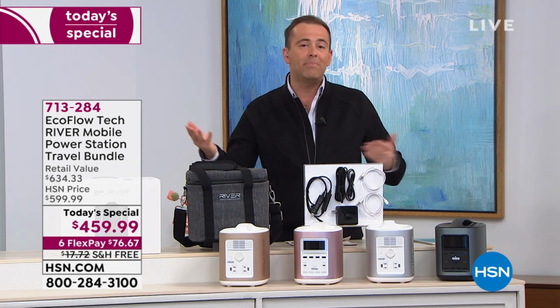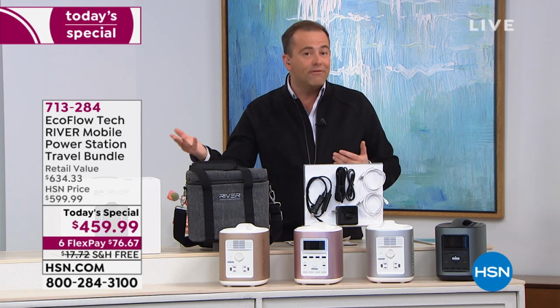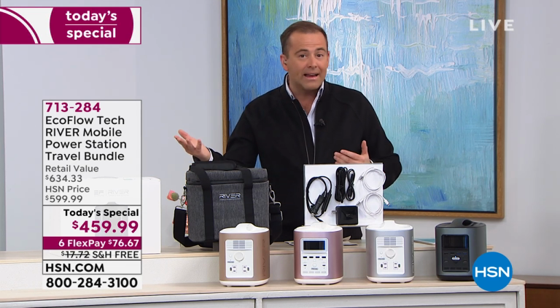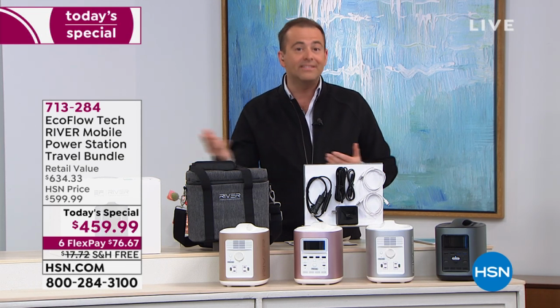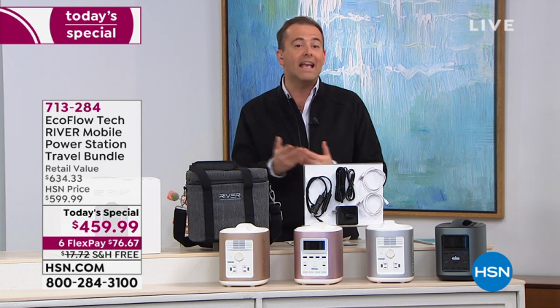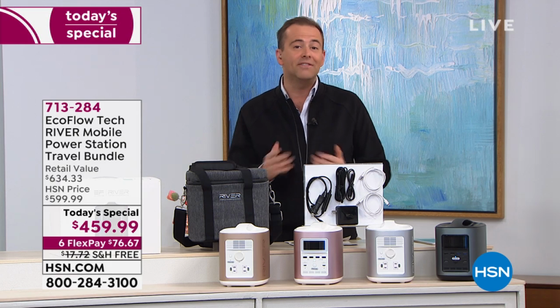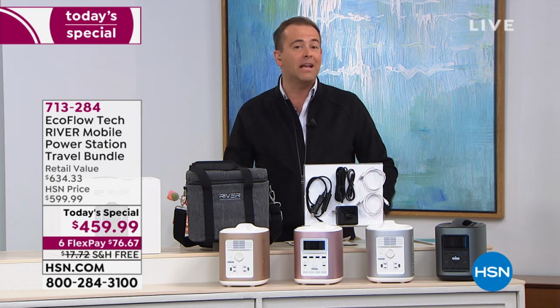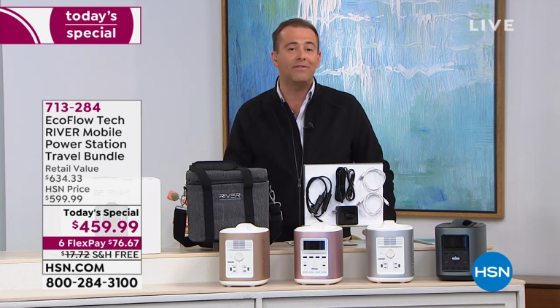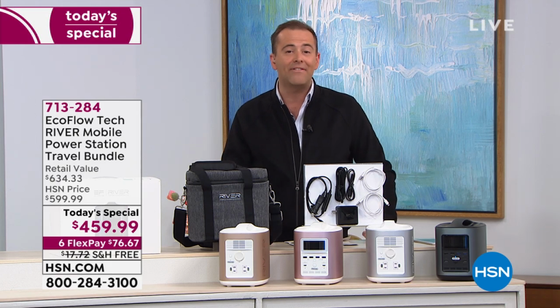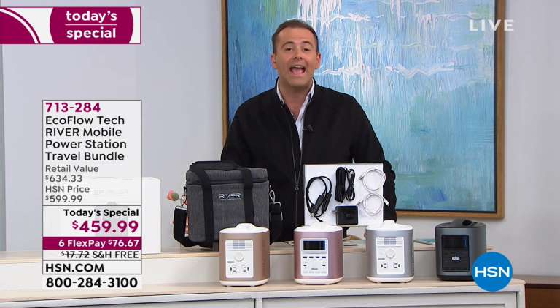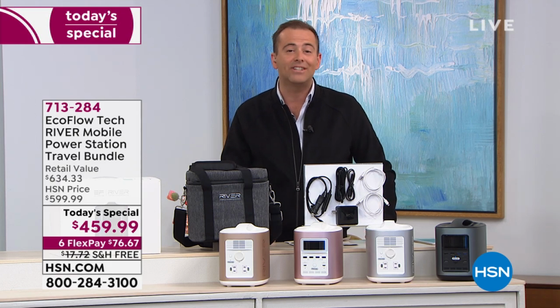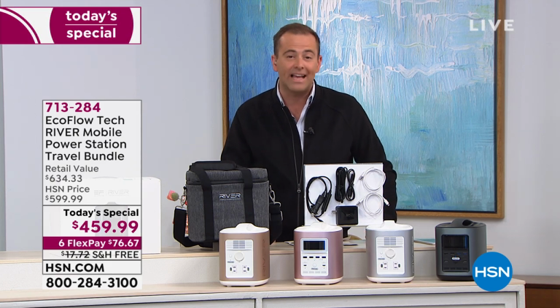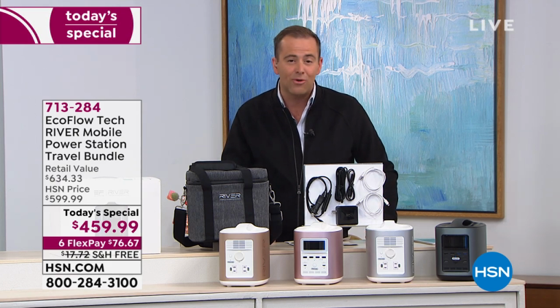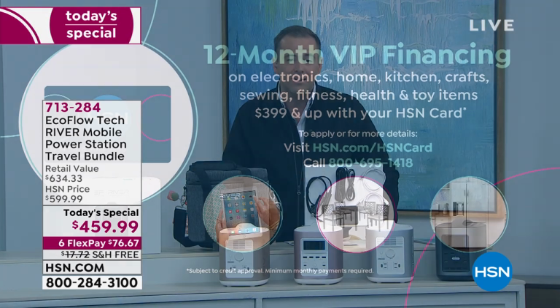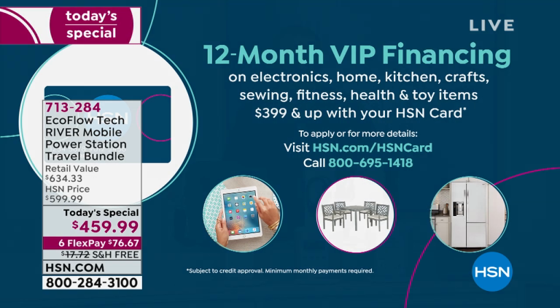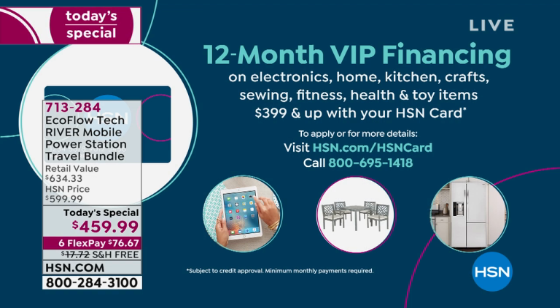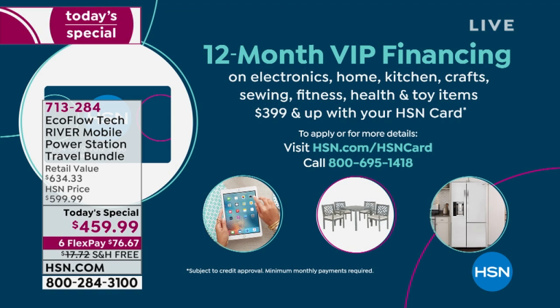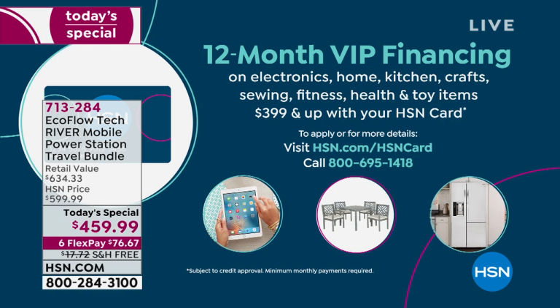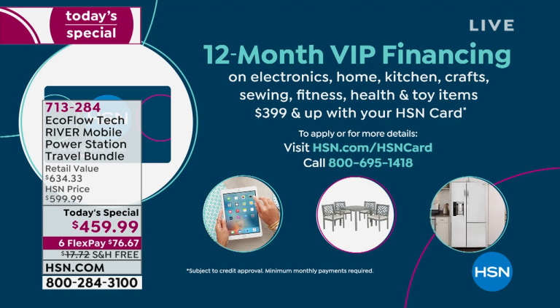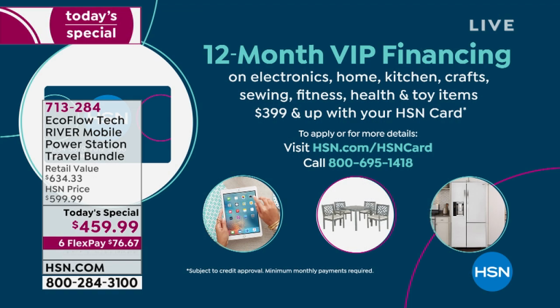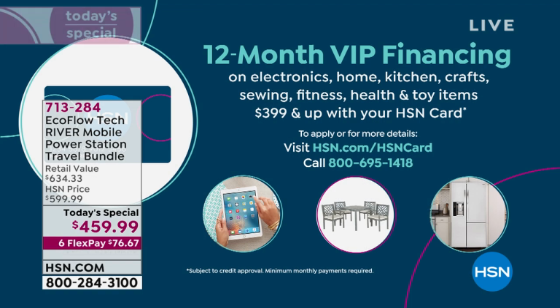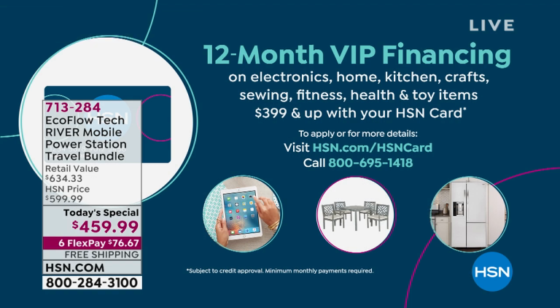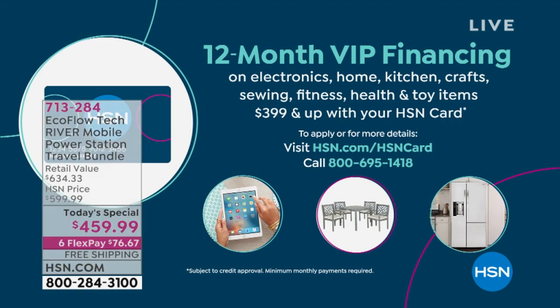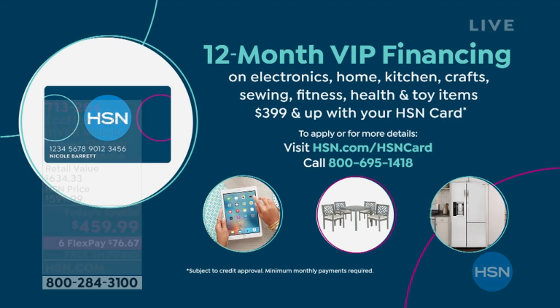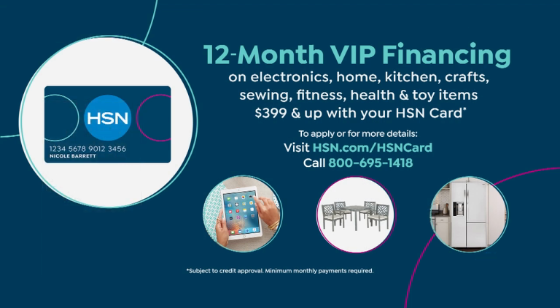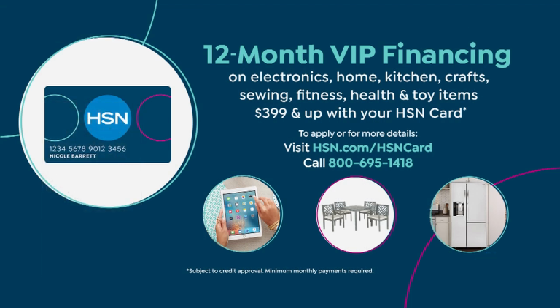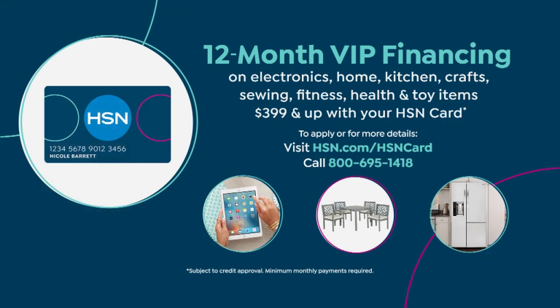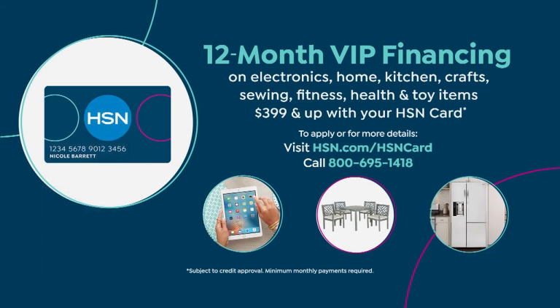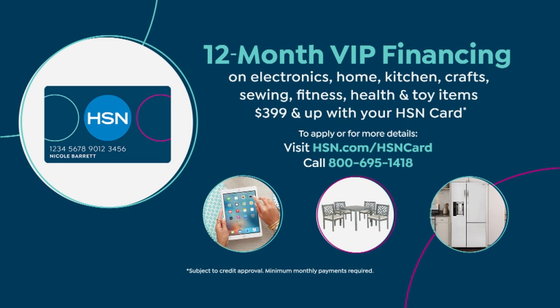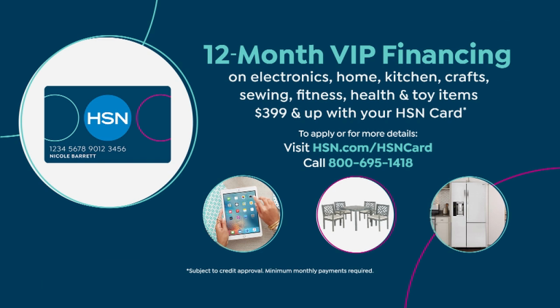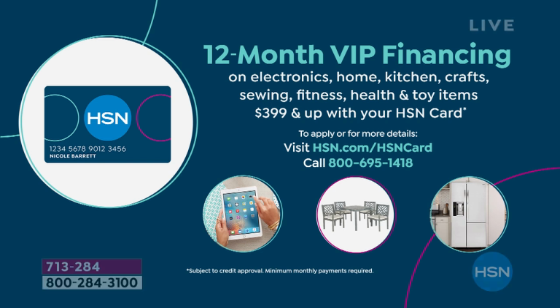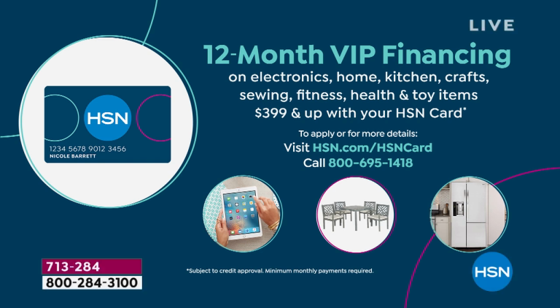VIP financing is available if you have an HSN credit card, which brings the price down to $38 and change.